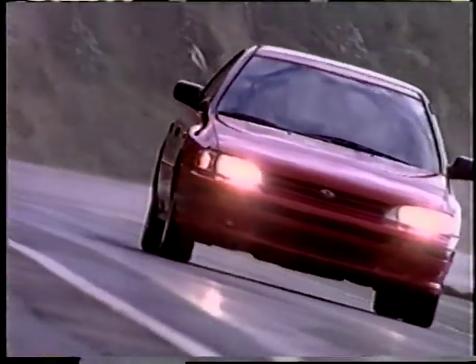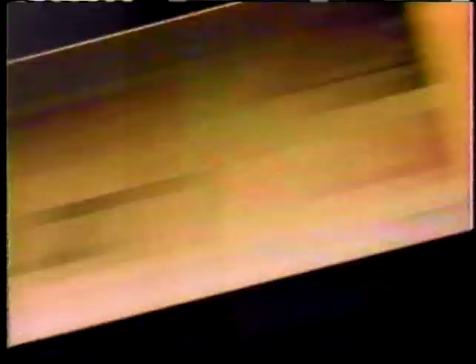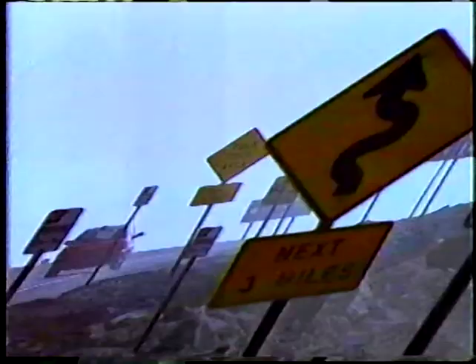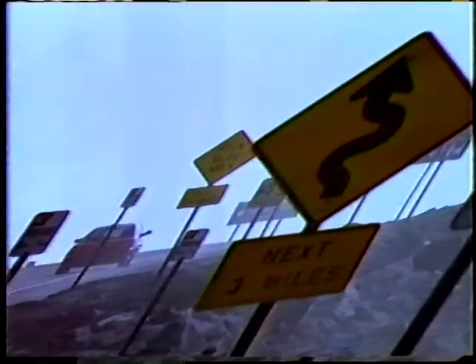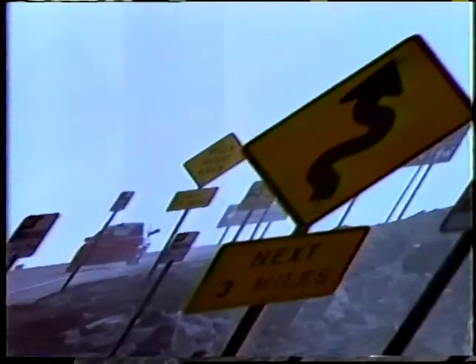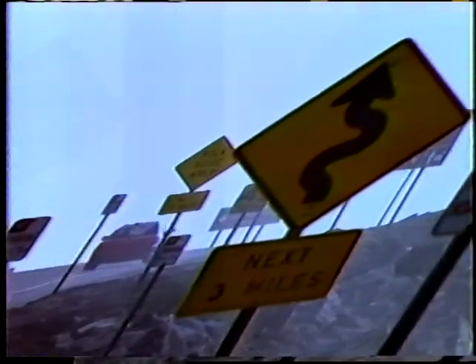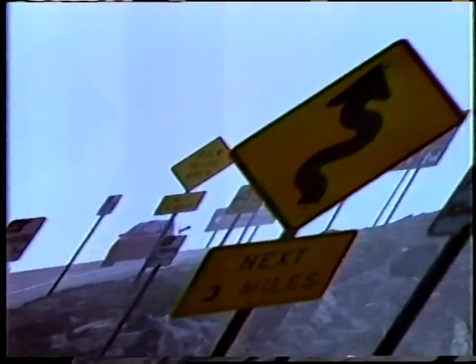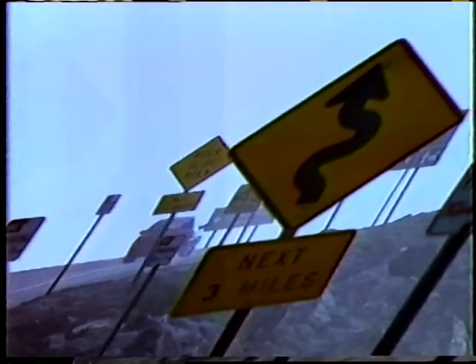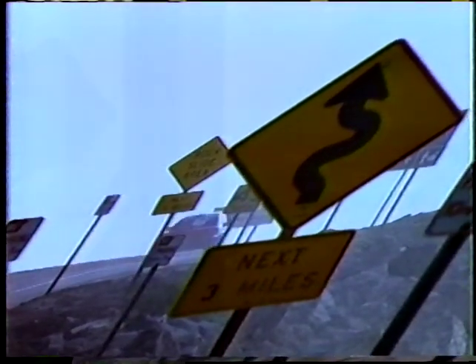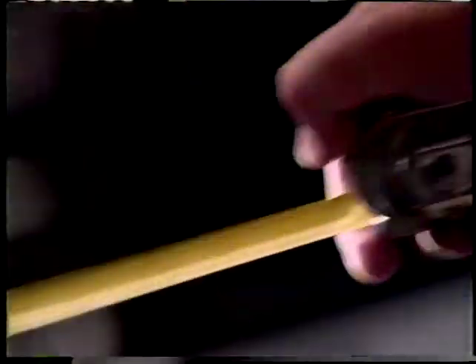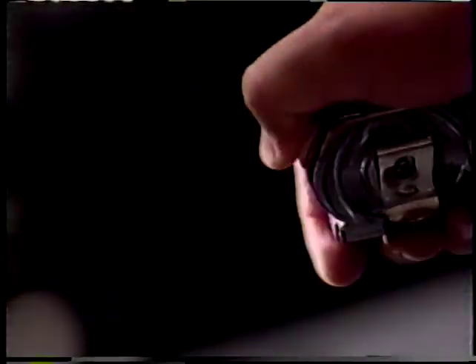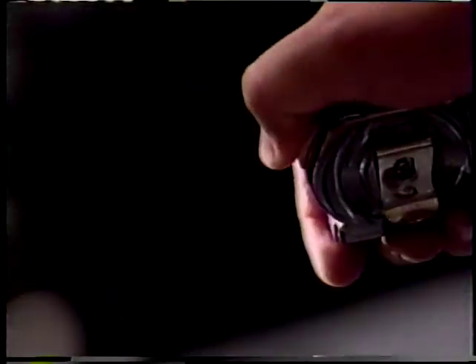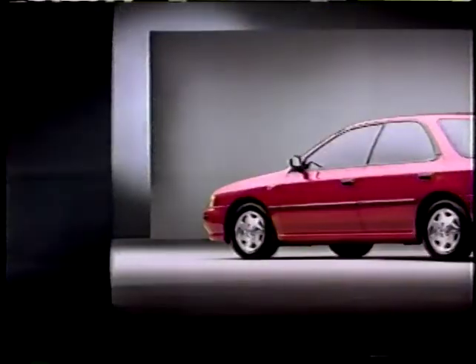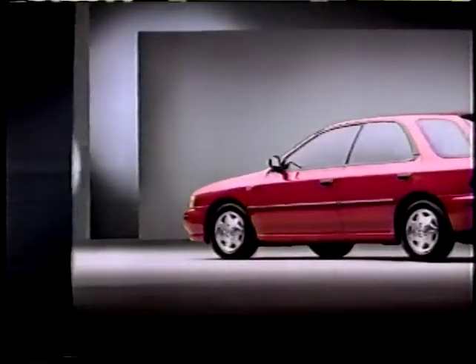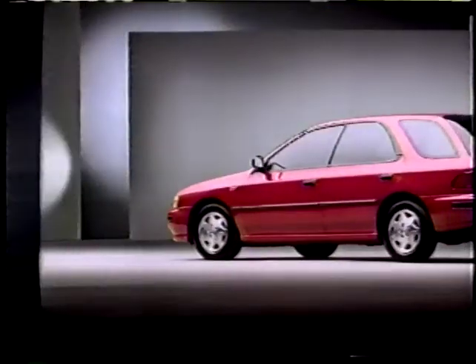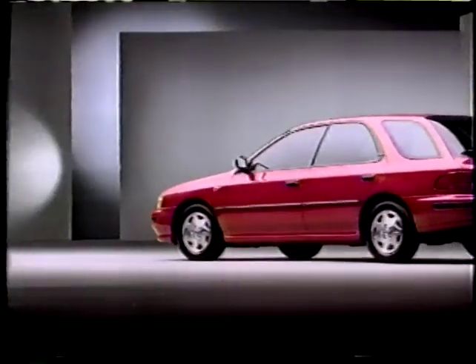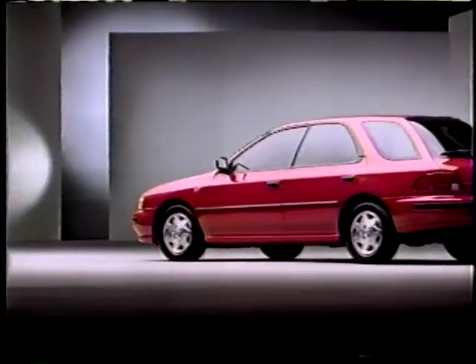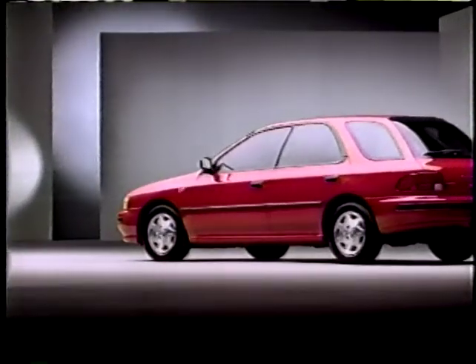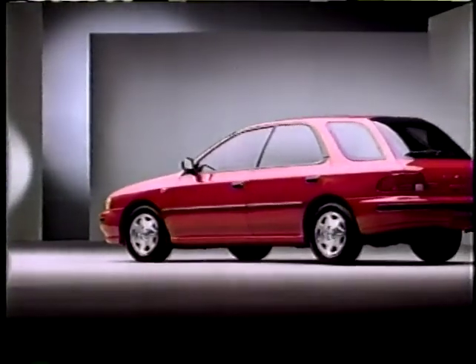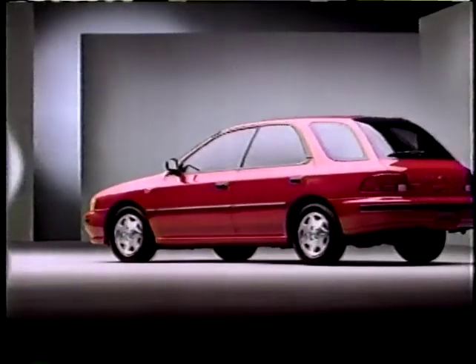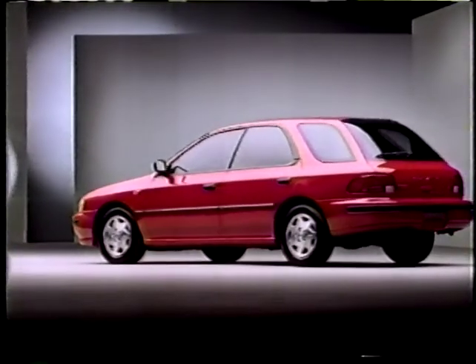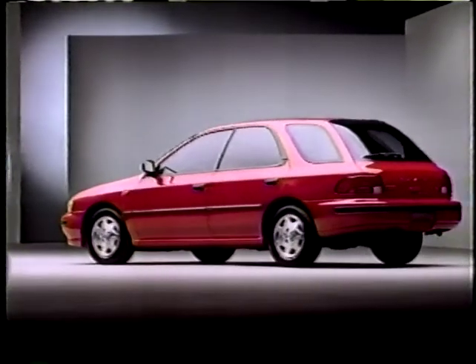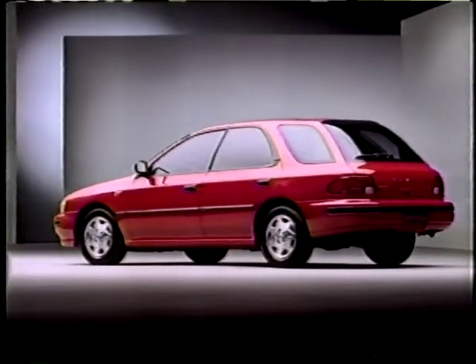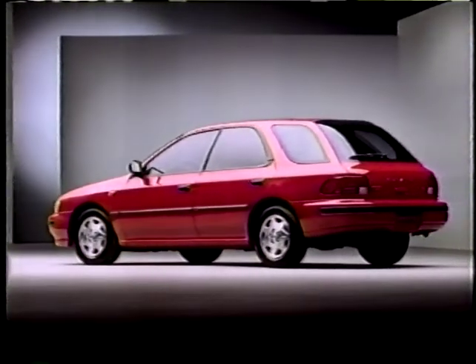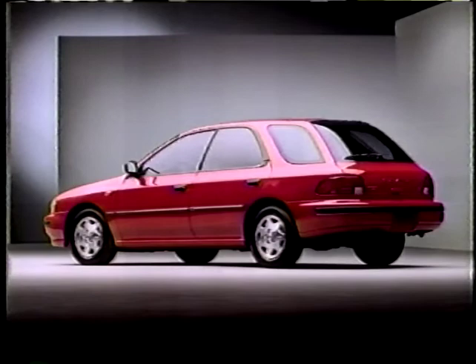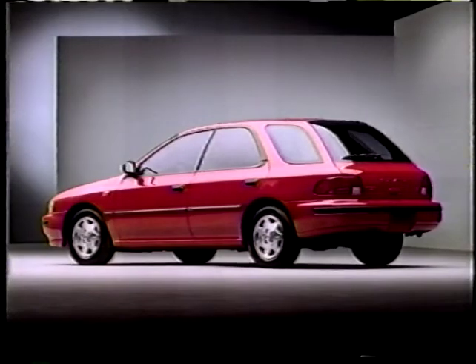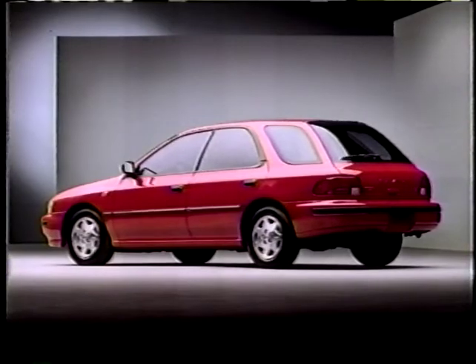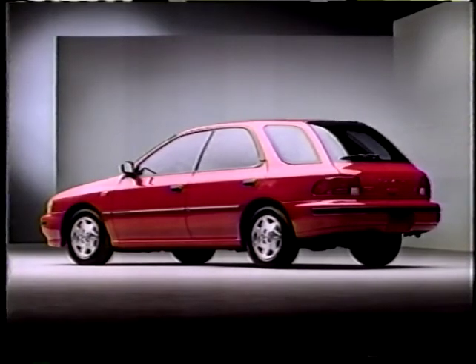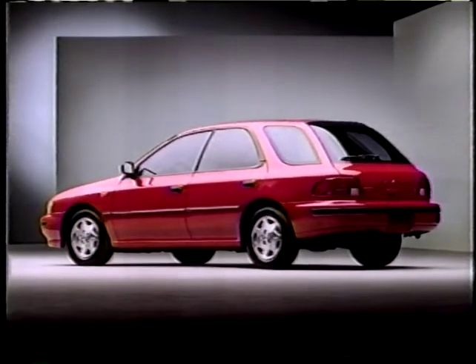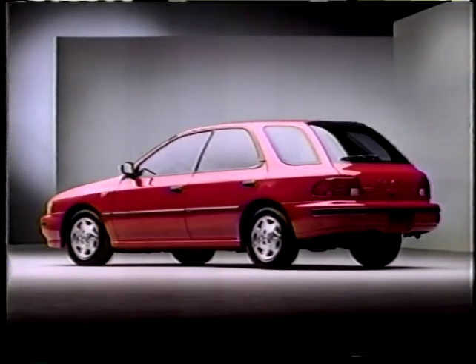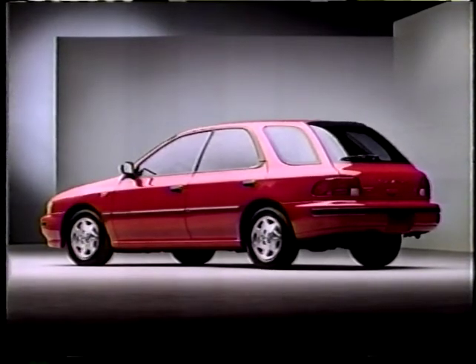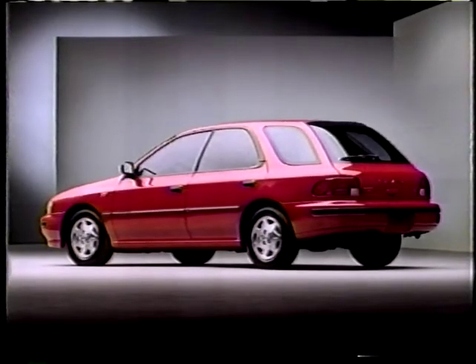Everybody needs their own space. The new roomy Impreza Sportwagon from Subaru. It's not just another new car.